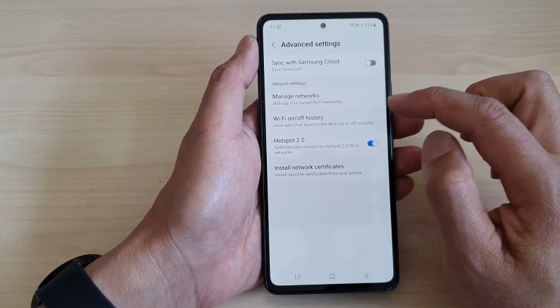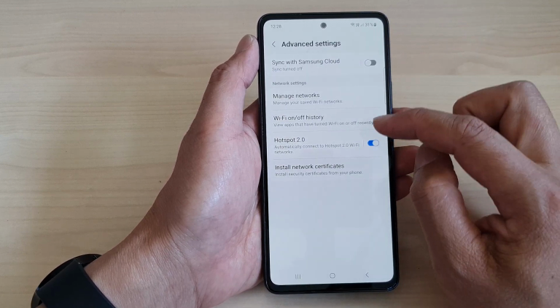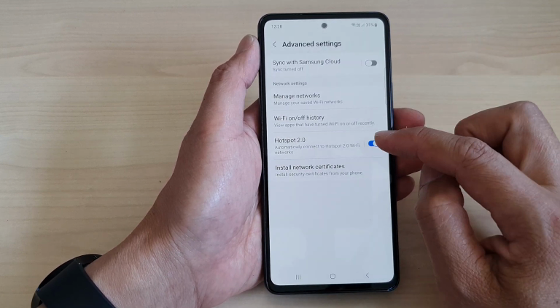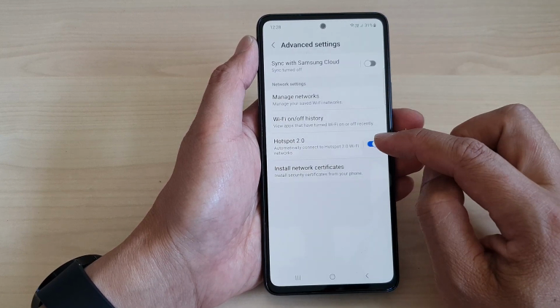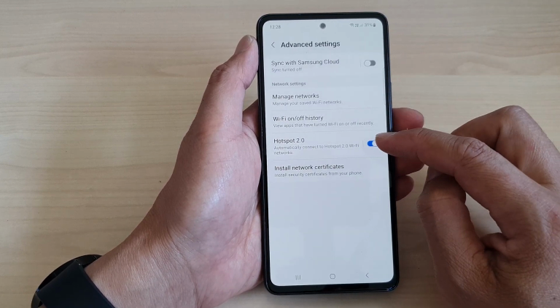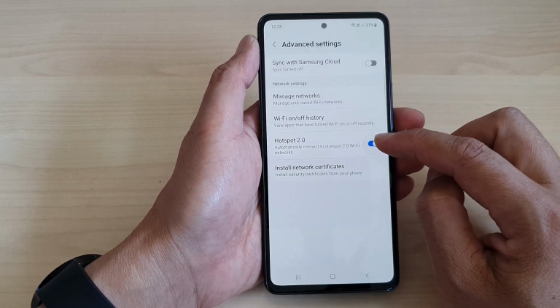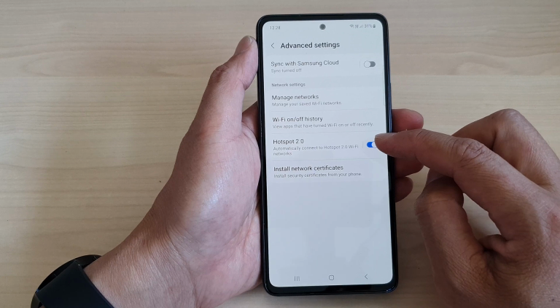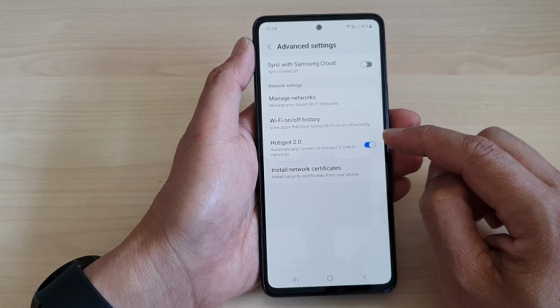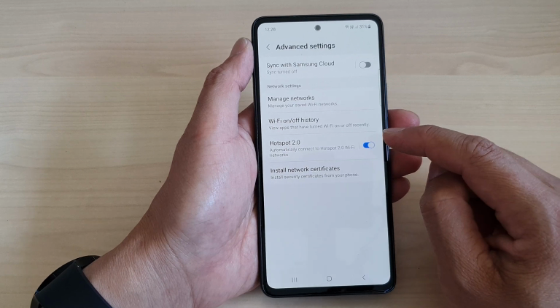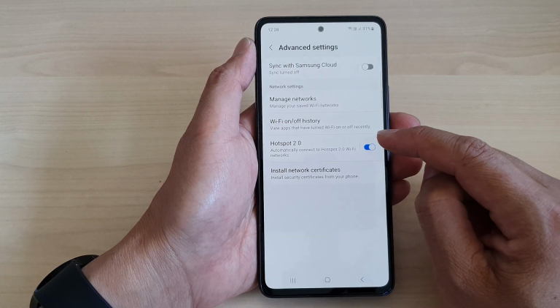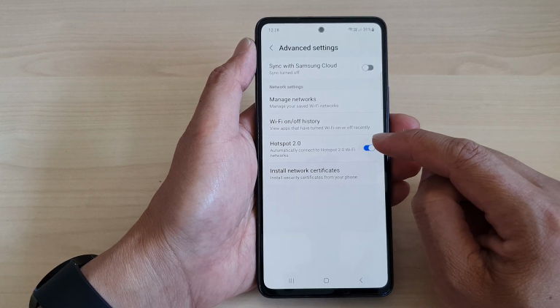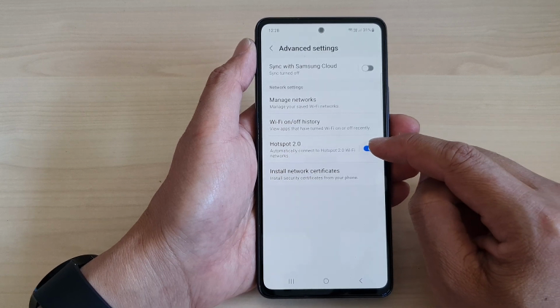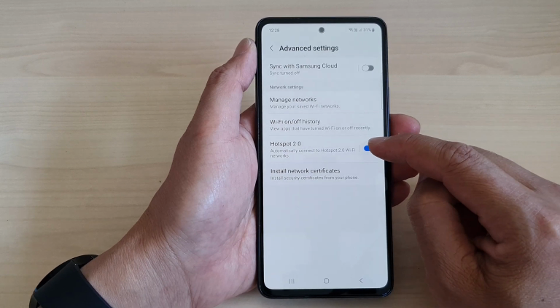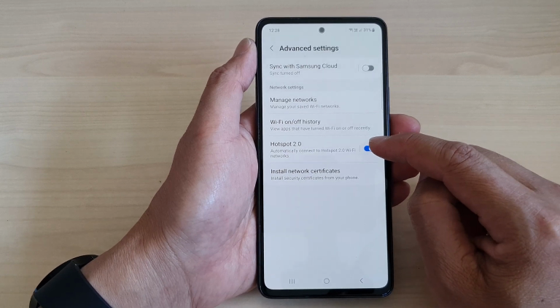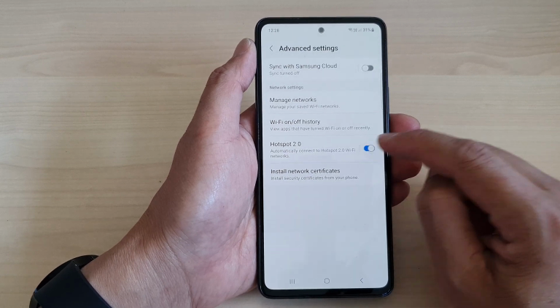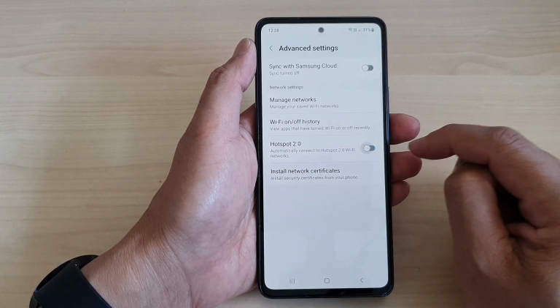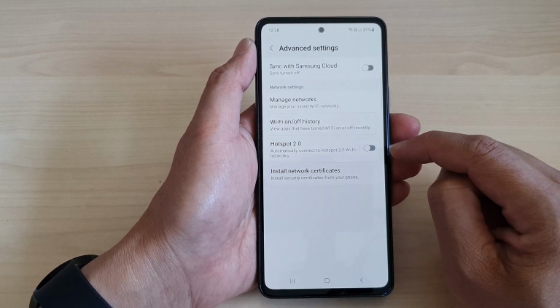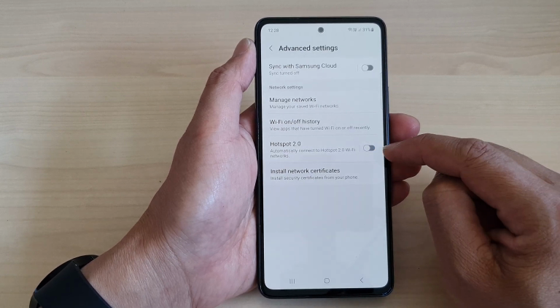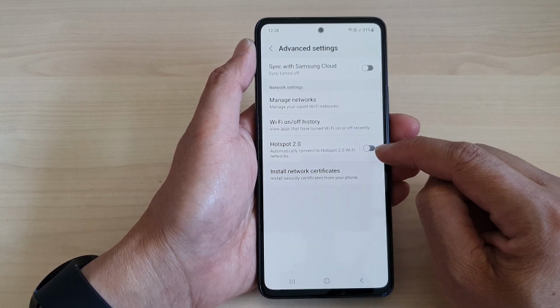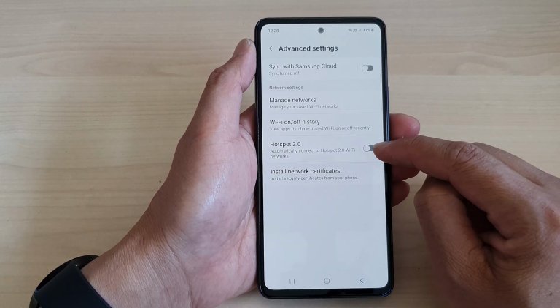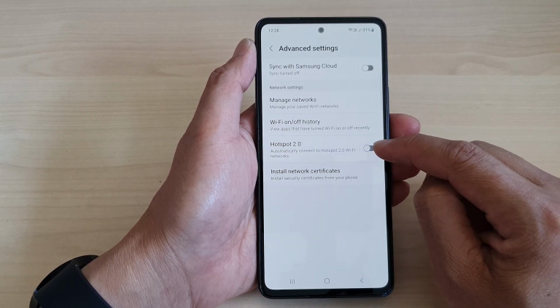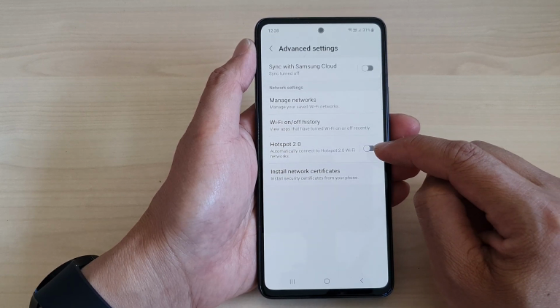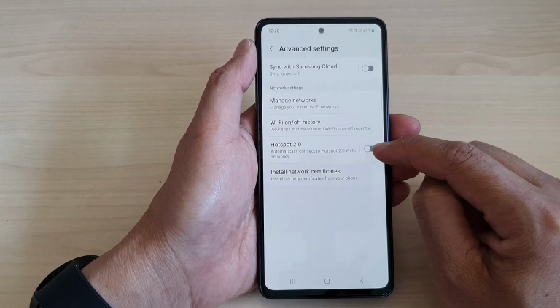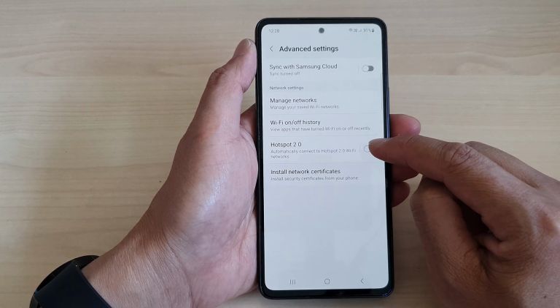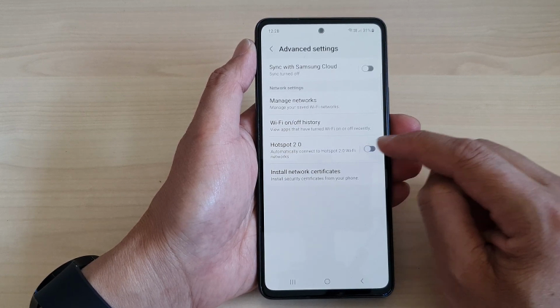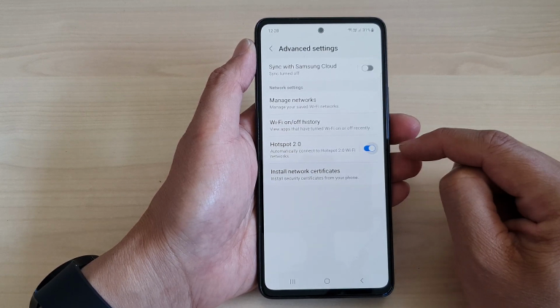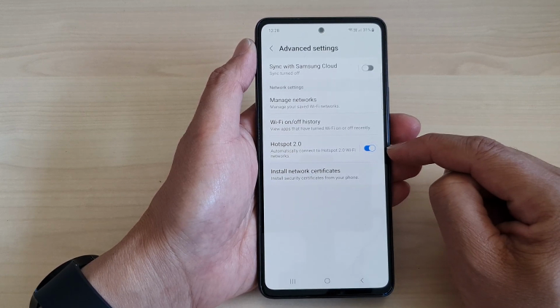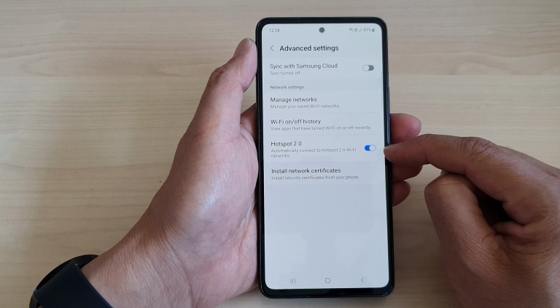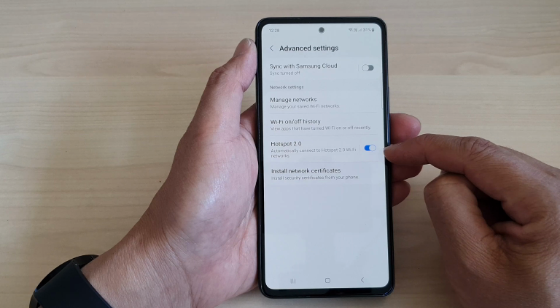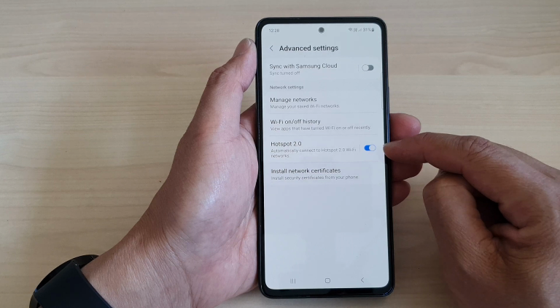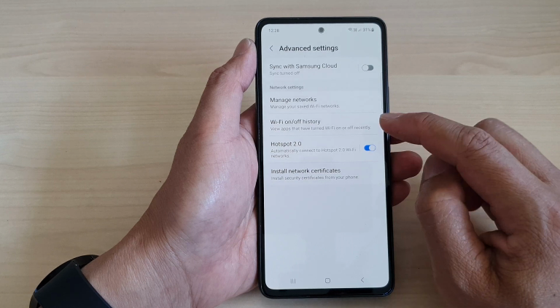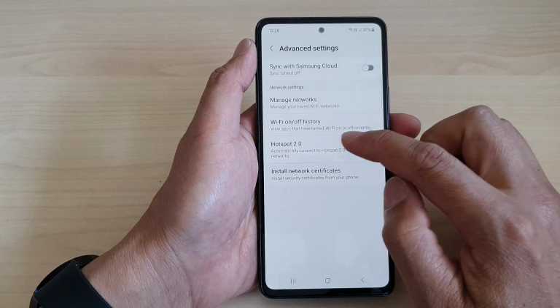Now in here, tap on Hotspot 2.0. Tap on the toggle button to switch it off, or turn it on.